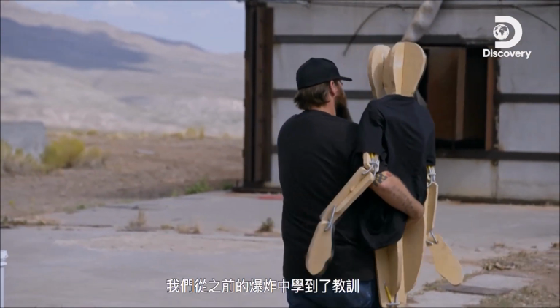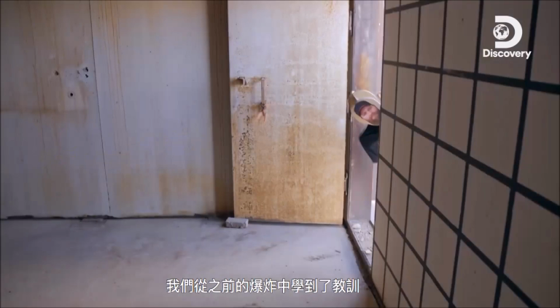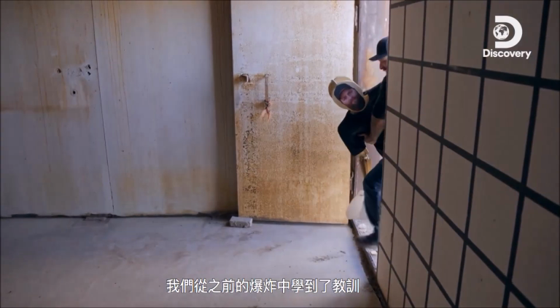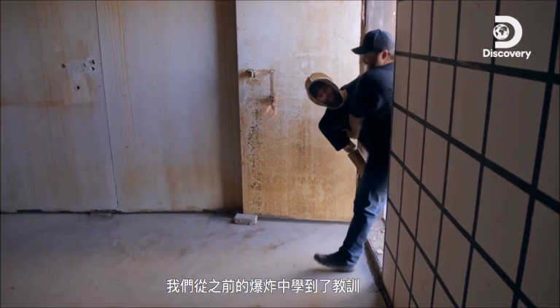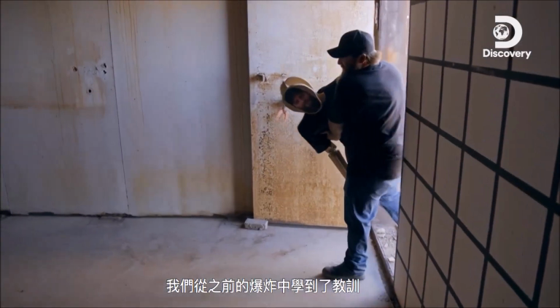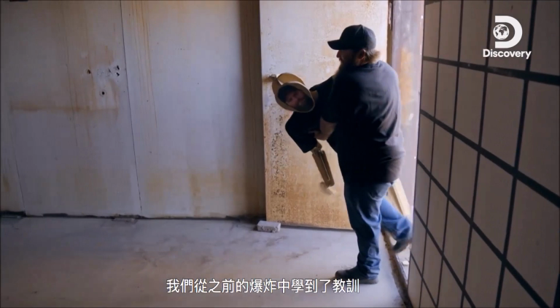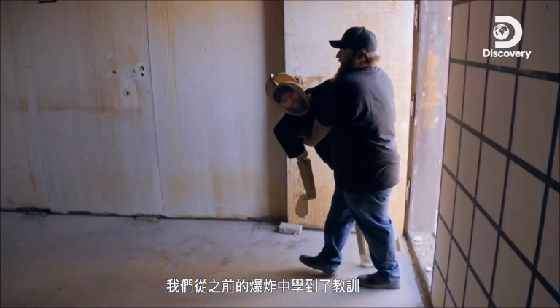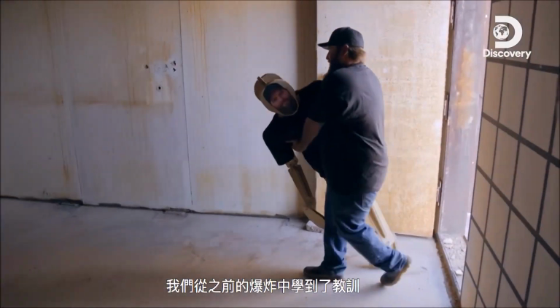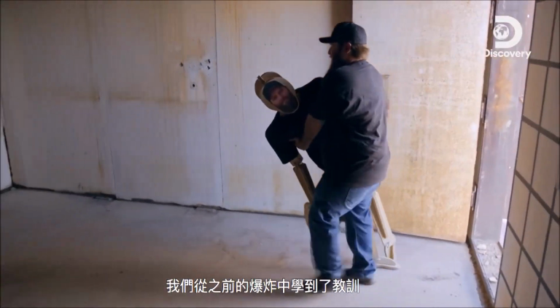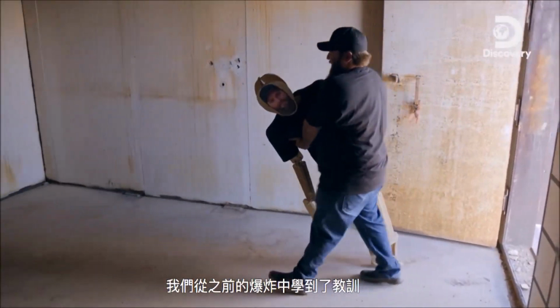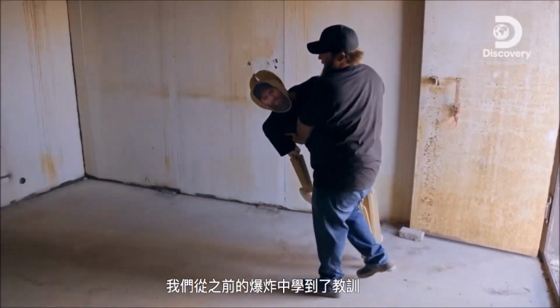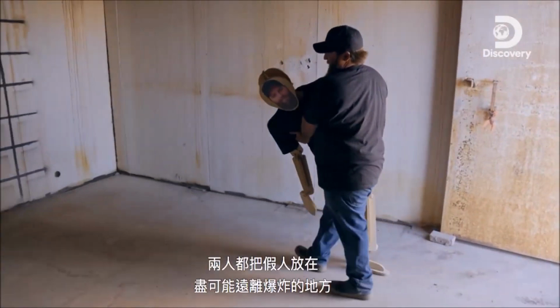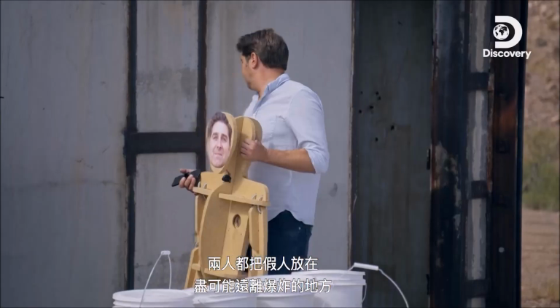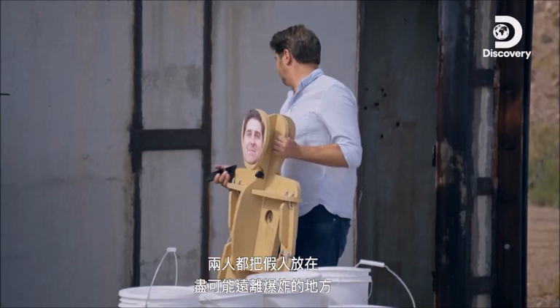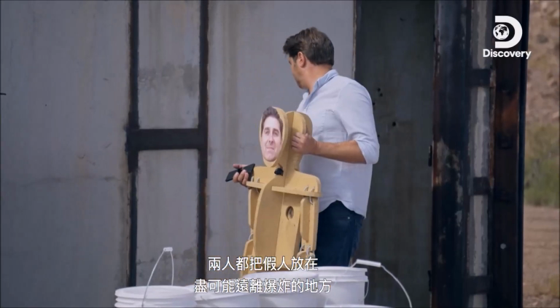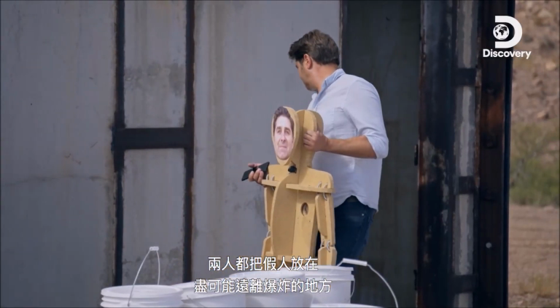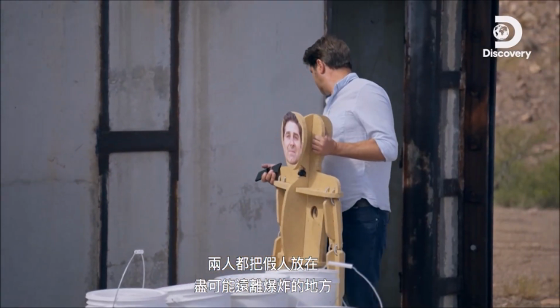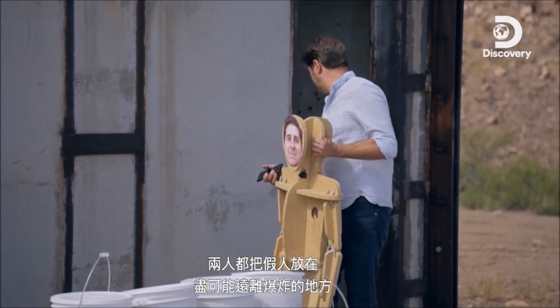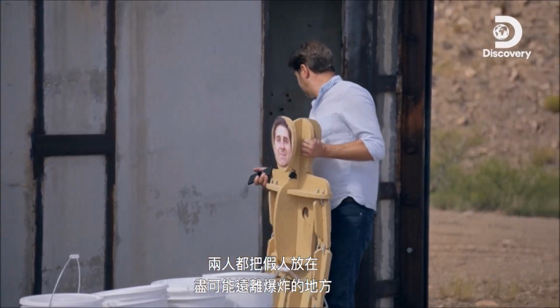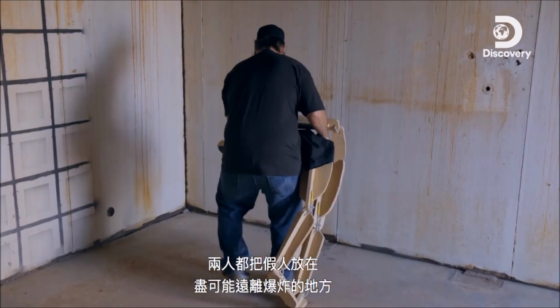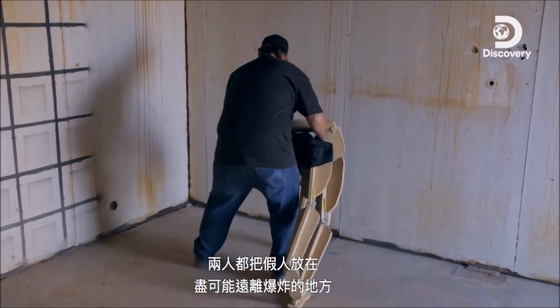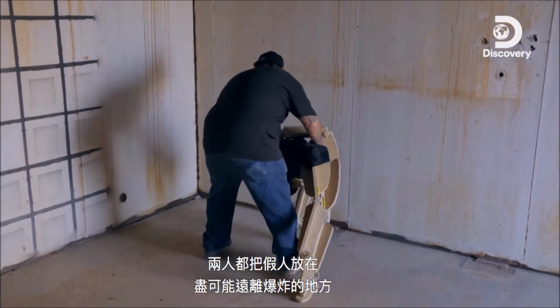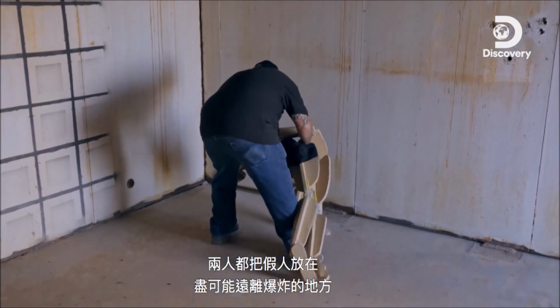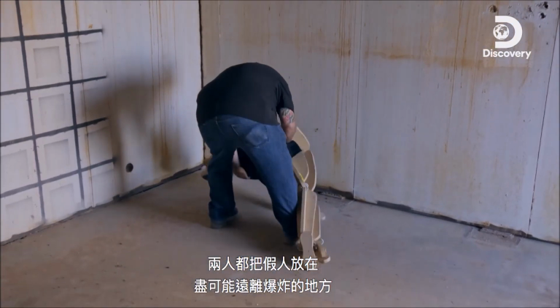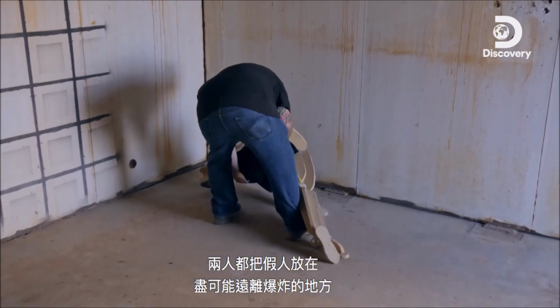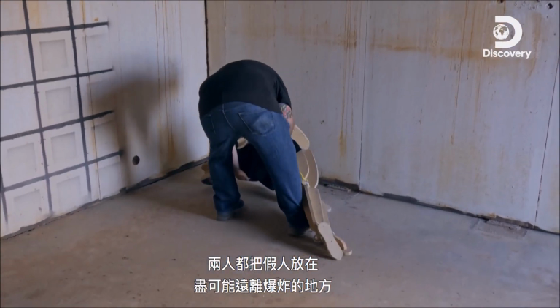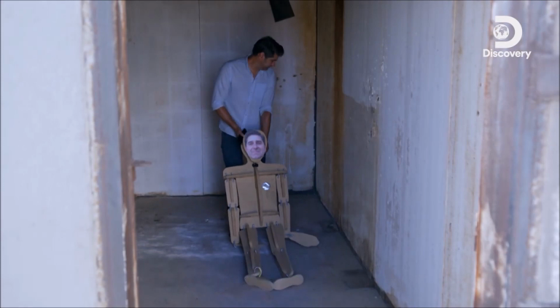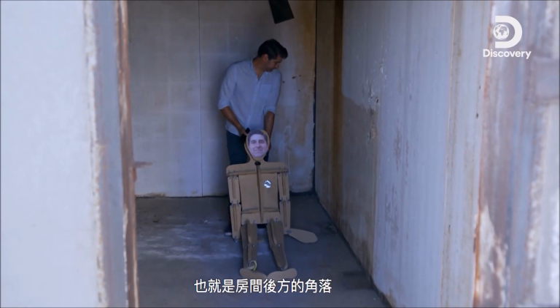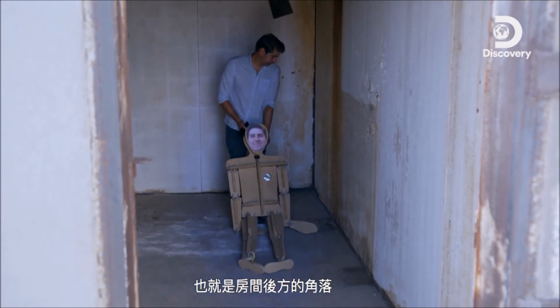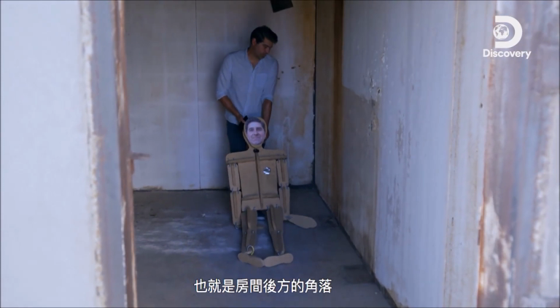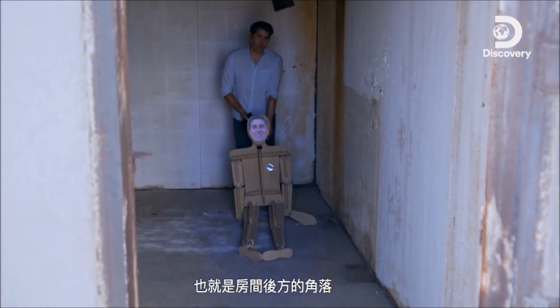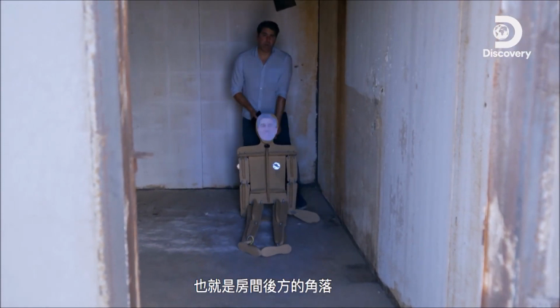We've learned our lesson from the other blasts. Both of us place our dummies as far away from the blast as possible, in the back corner of the room.